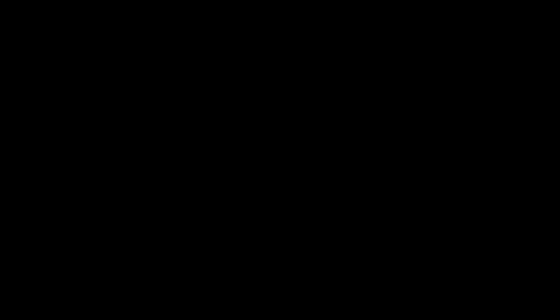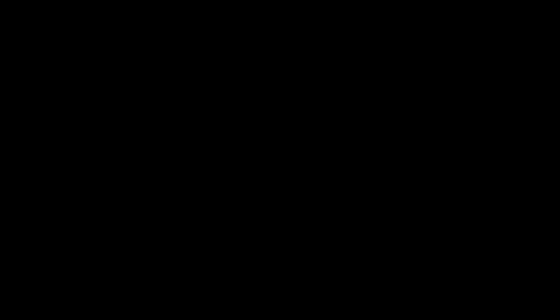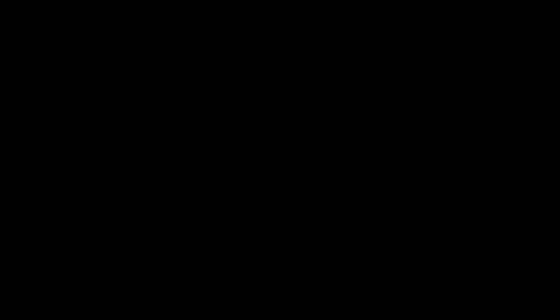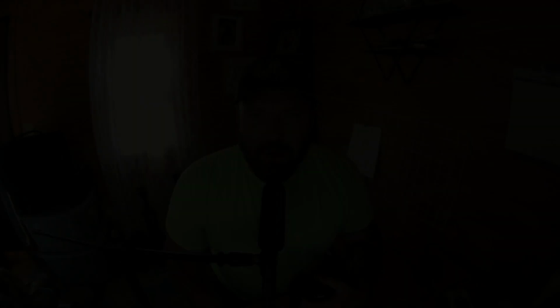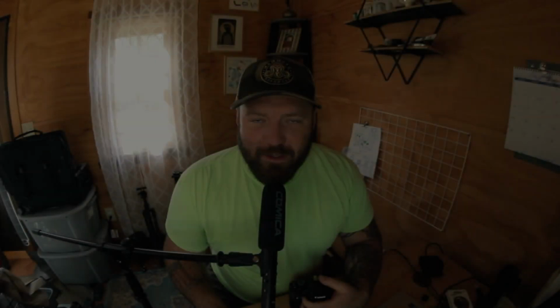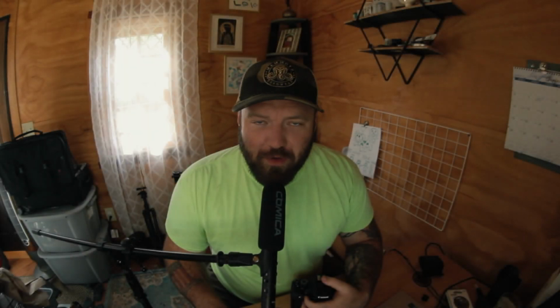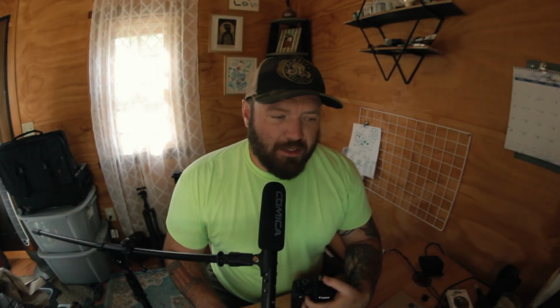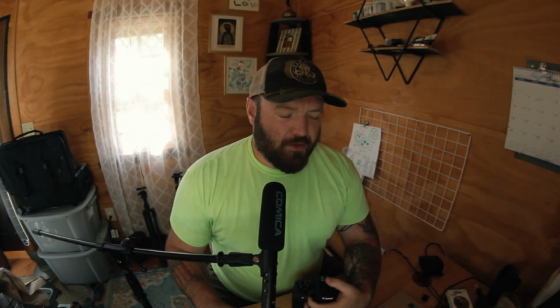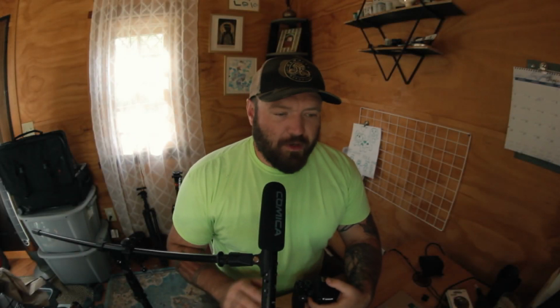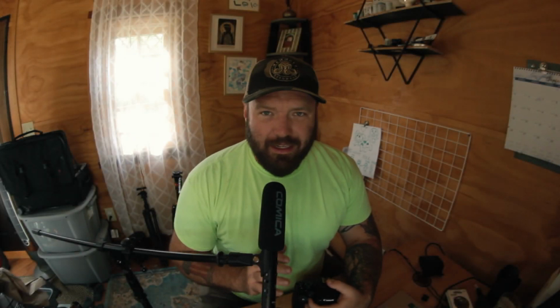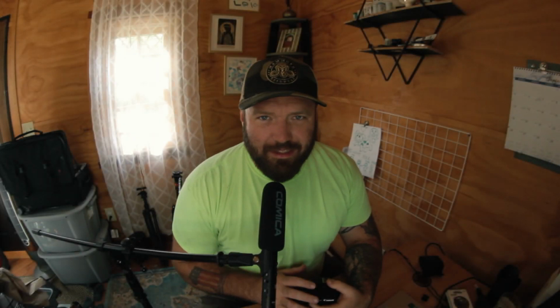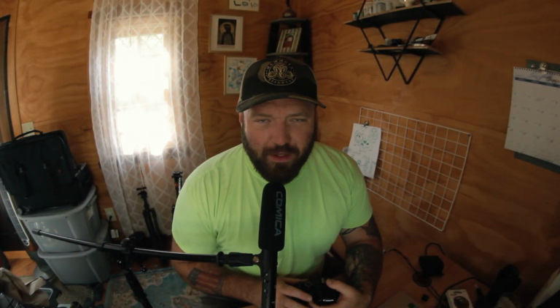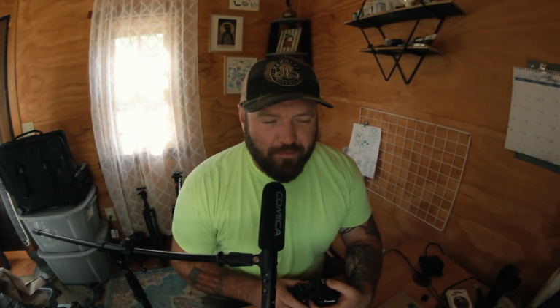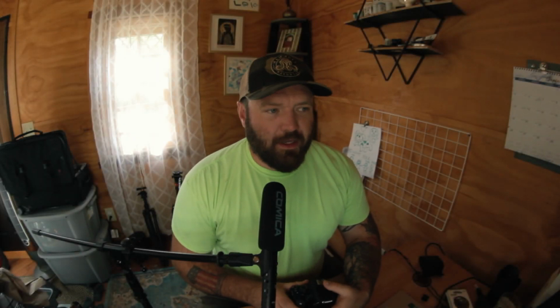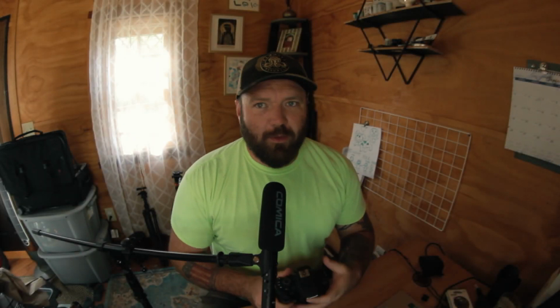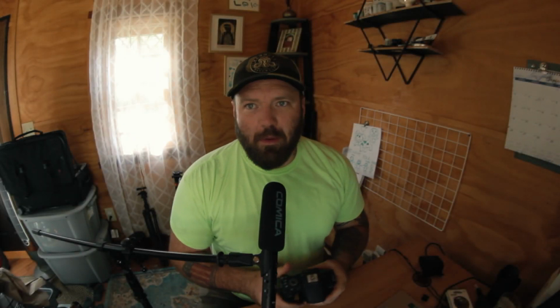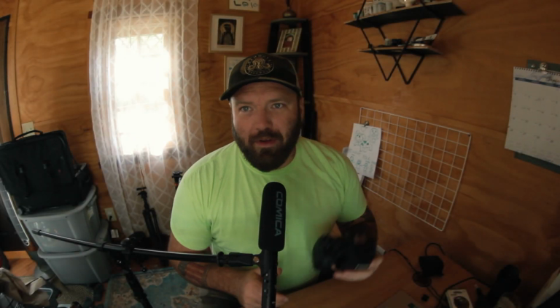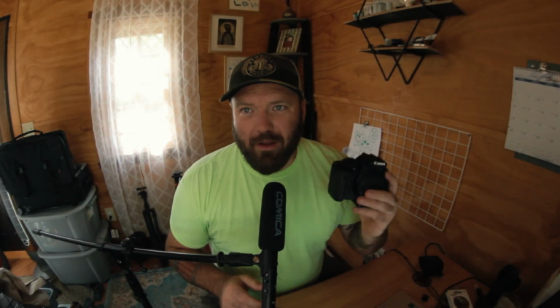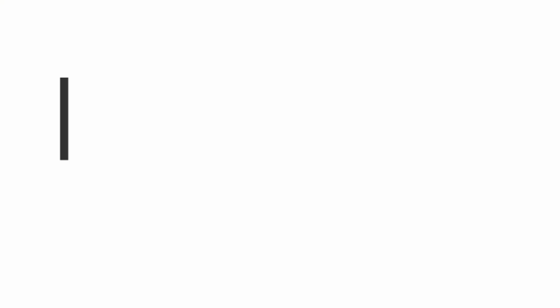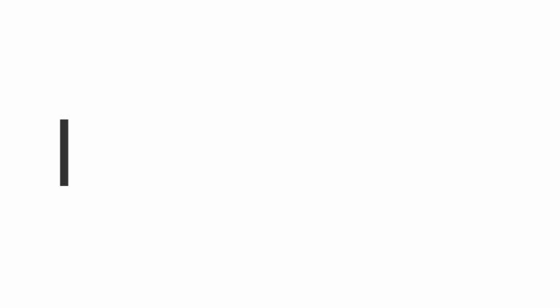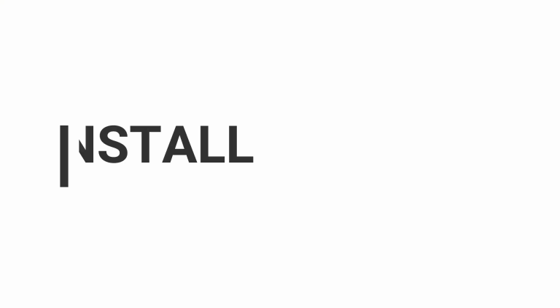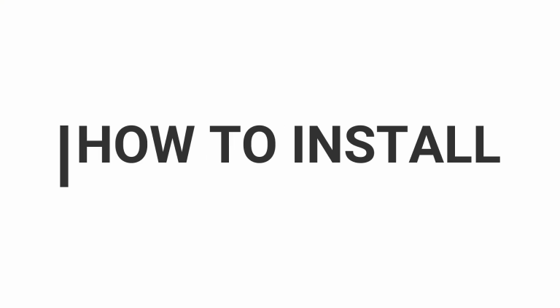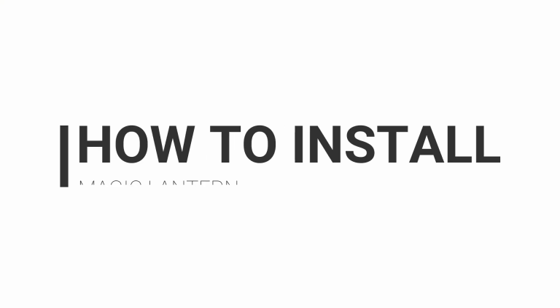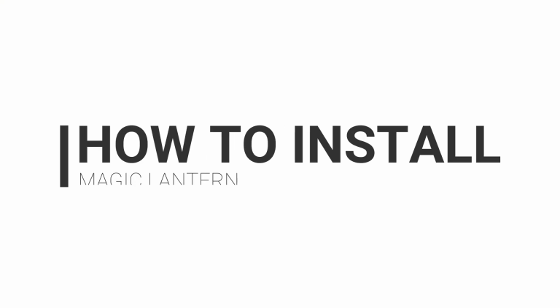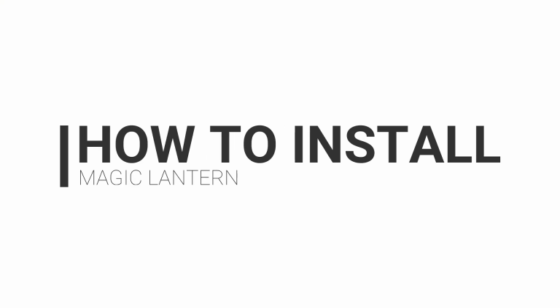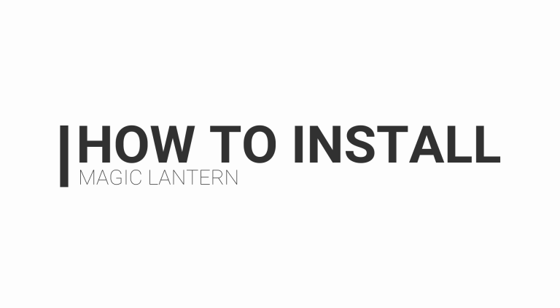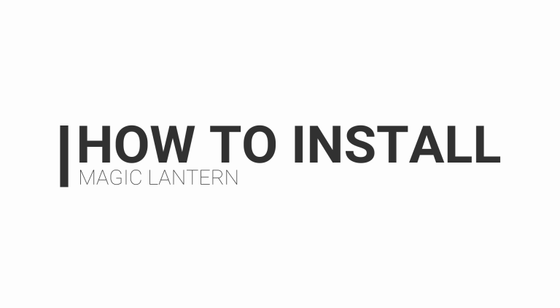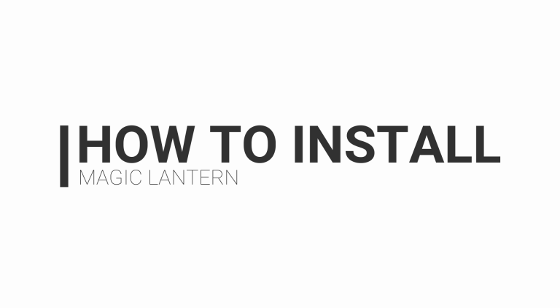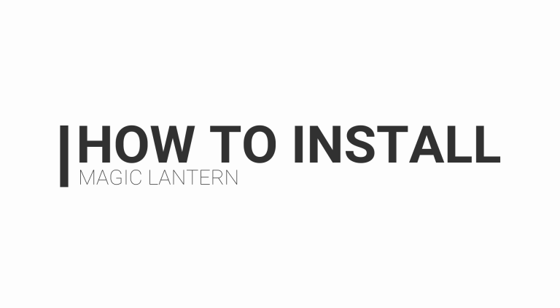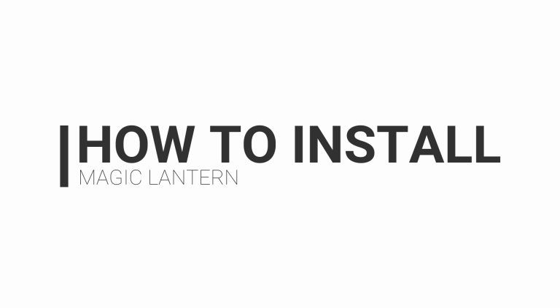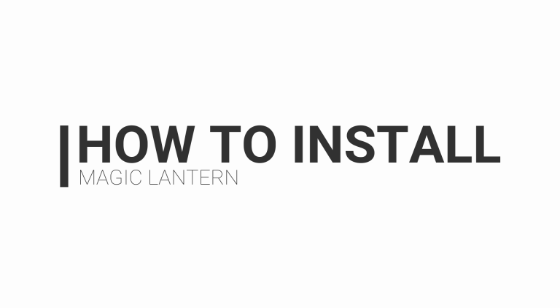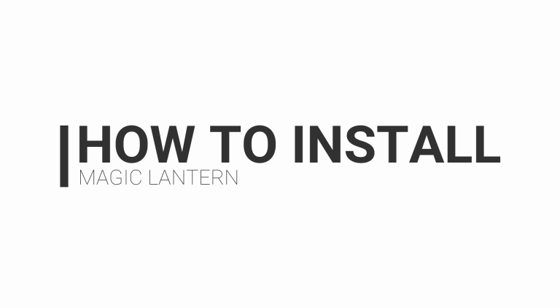What's up guys? Hope you guys are doing good. In this video, we're going to be putting Magic Lantern firmware onto a Canon T5i.